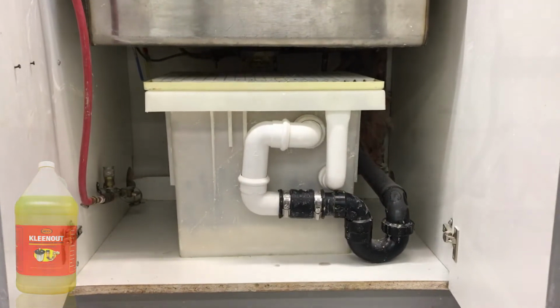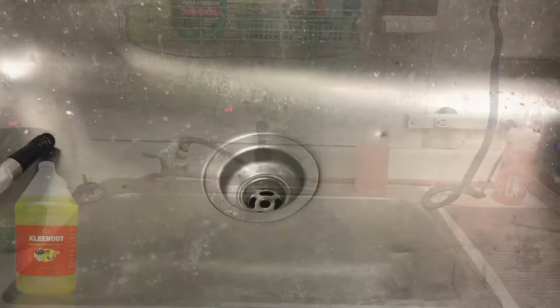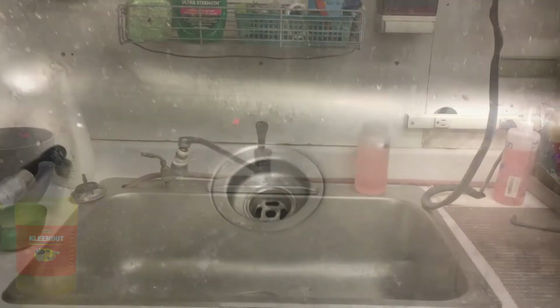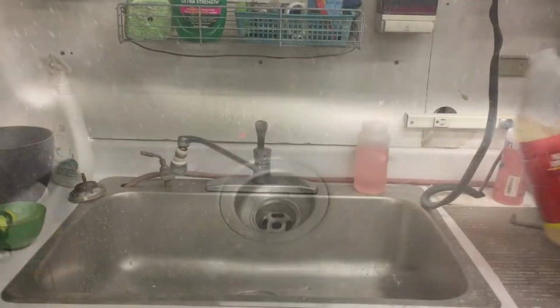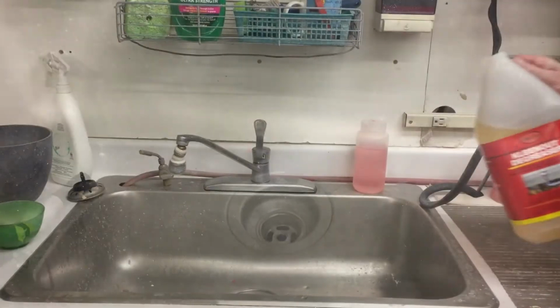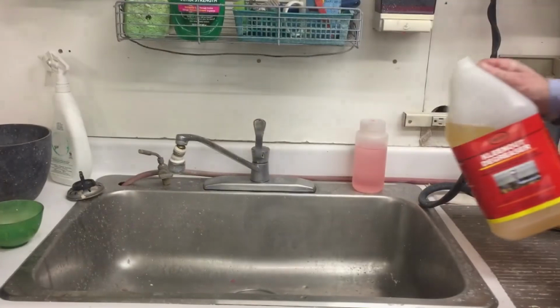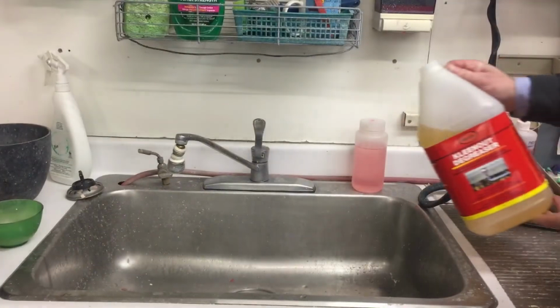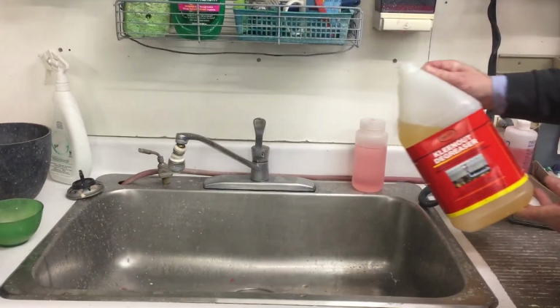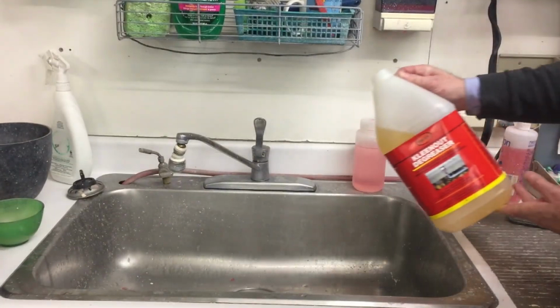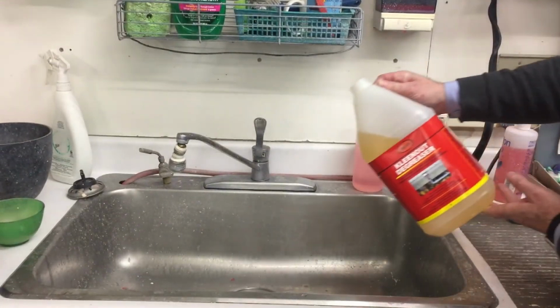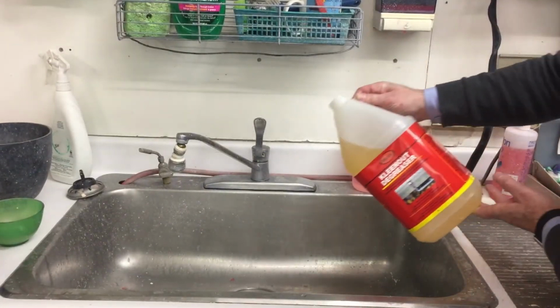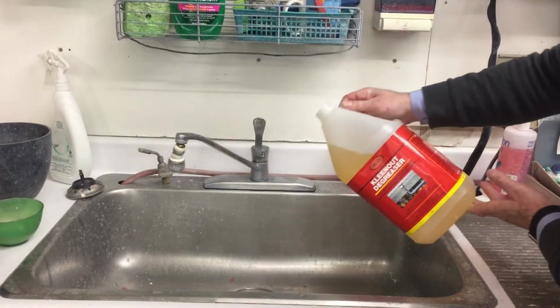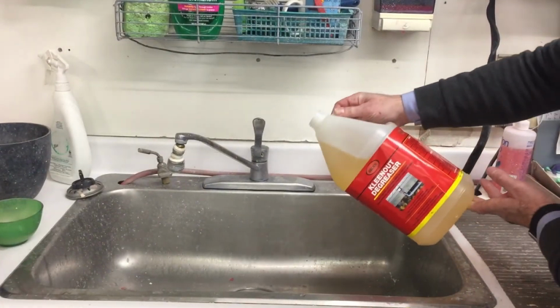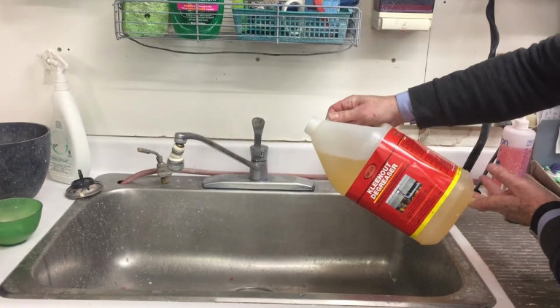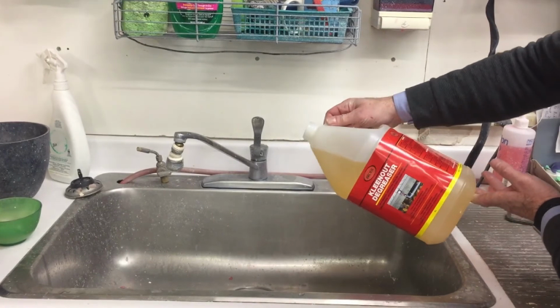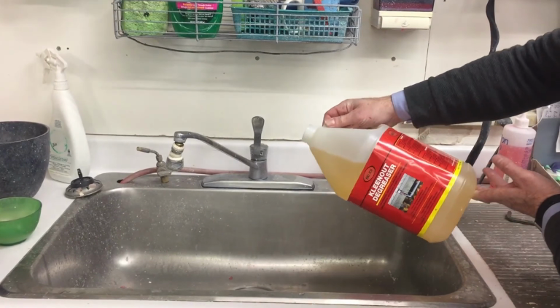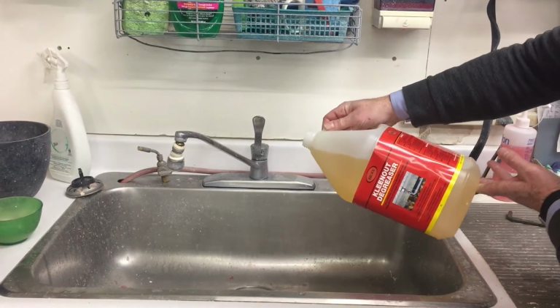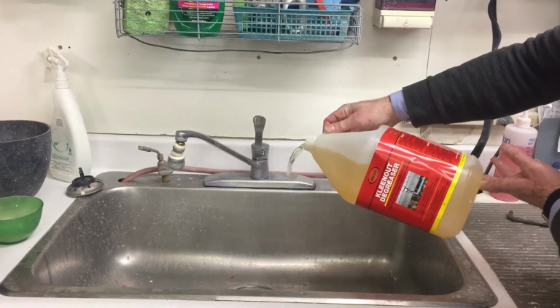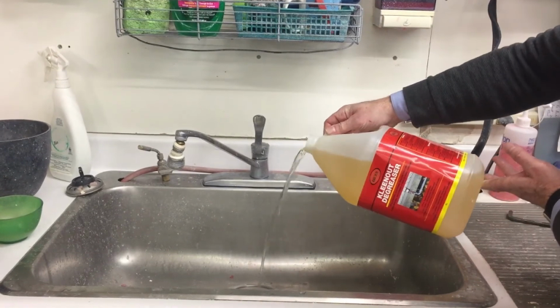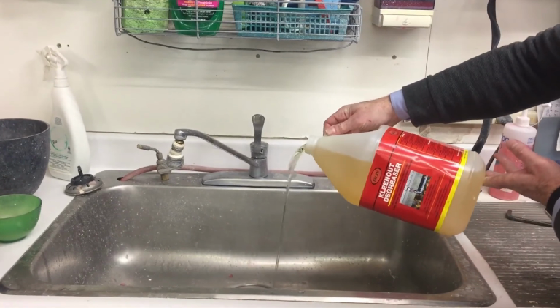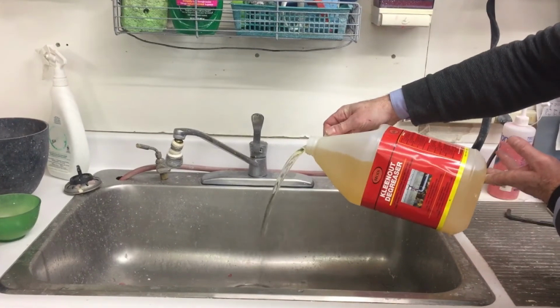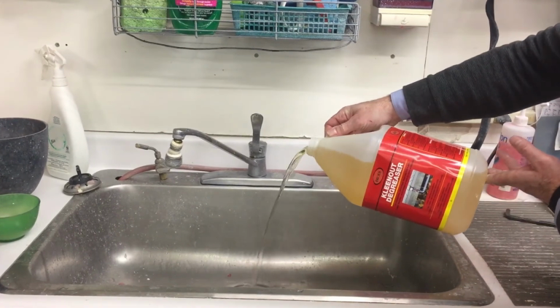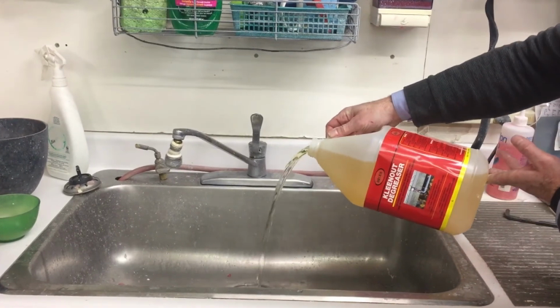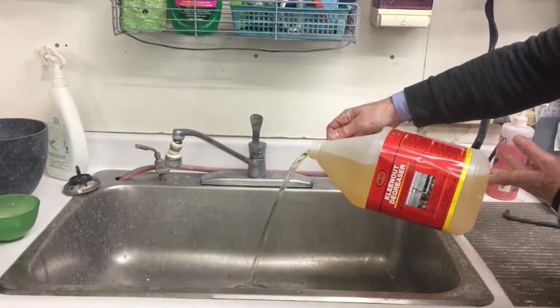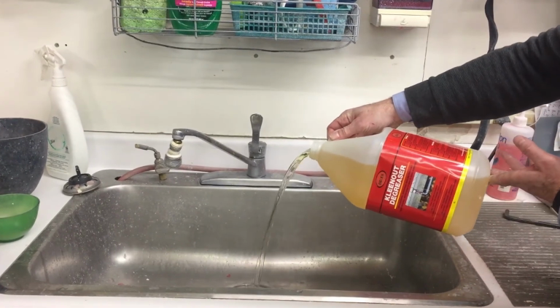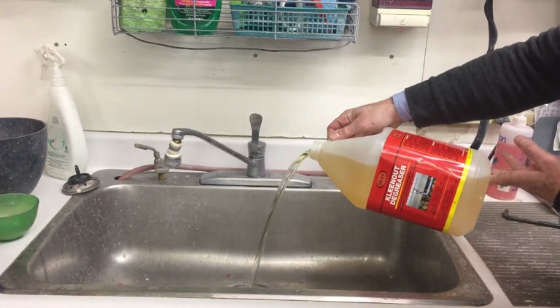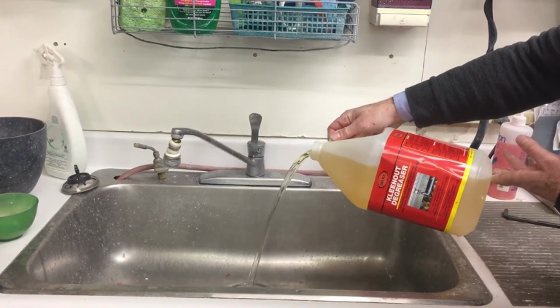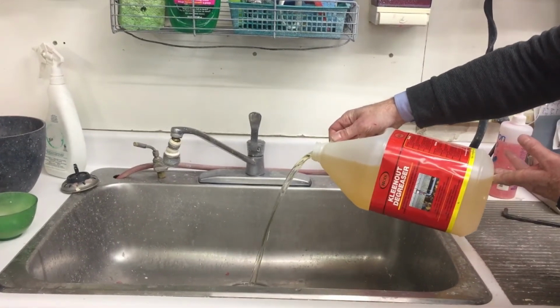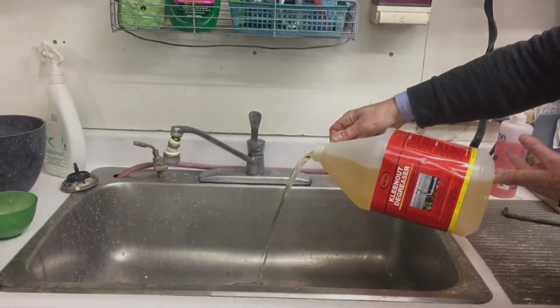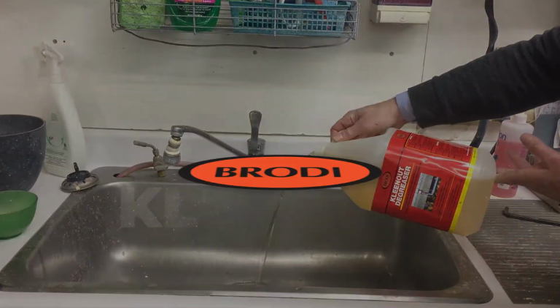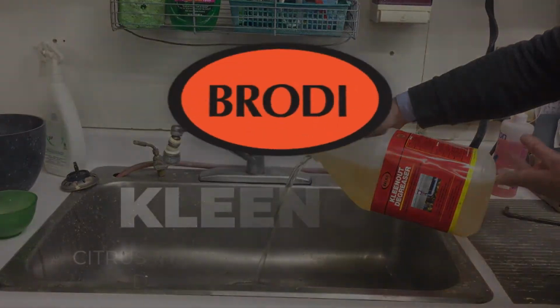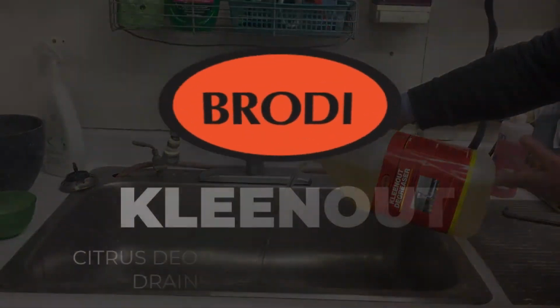We recommend pouring one liter of the solution down your drain once a week. This will keep your system odor free.